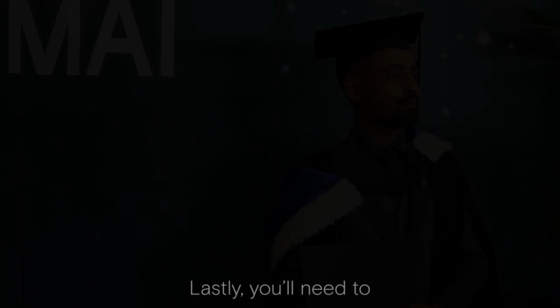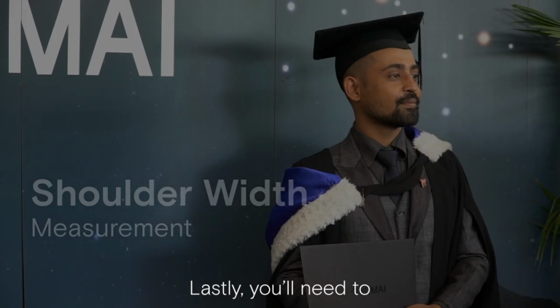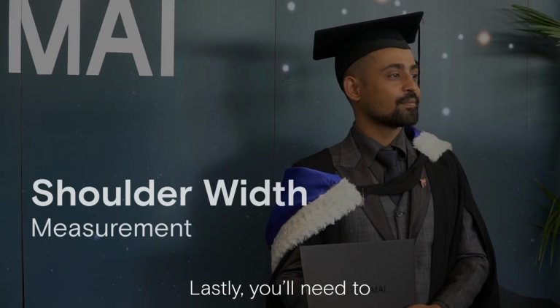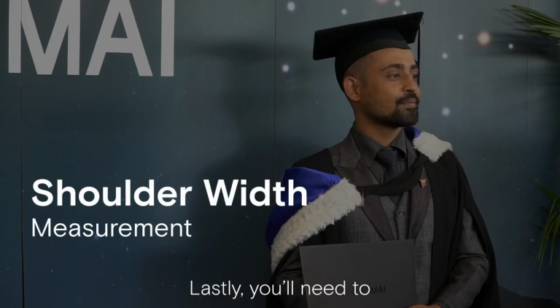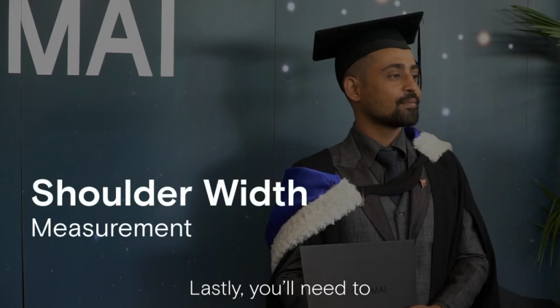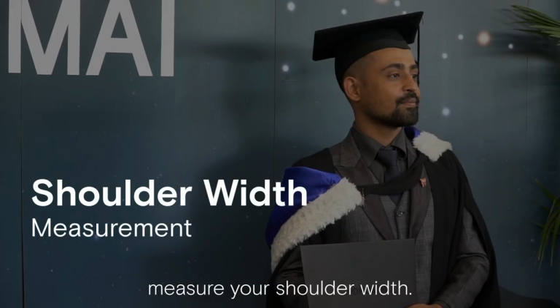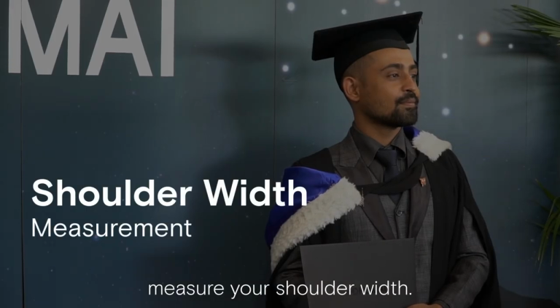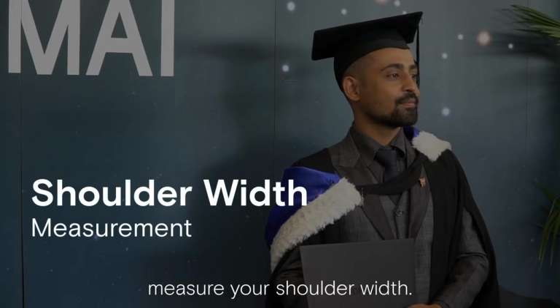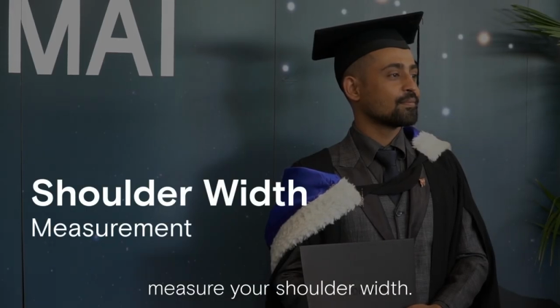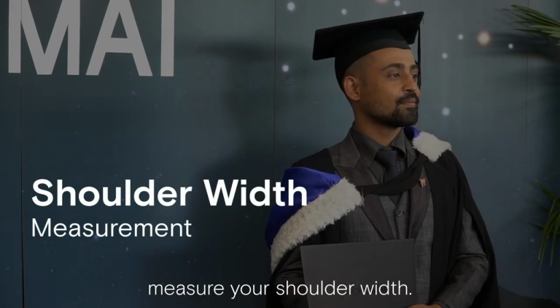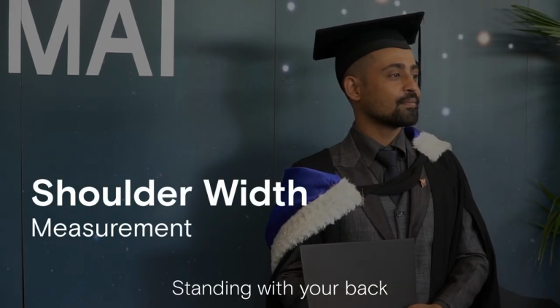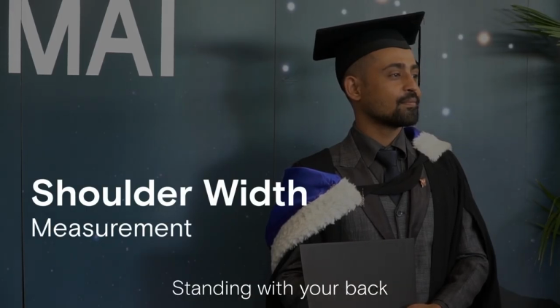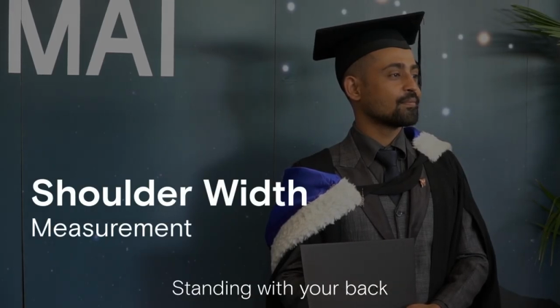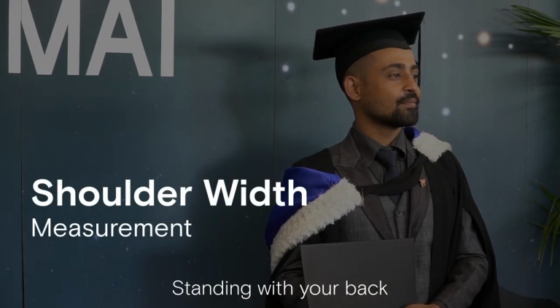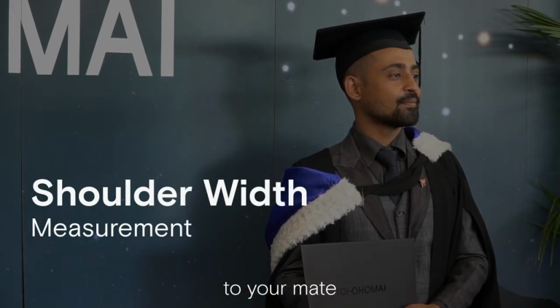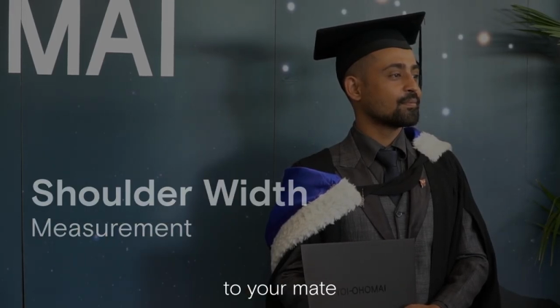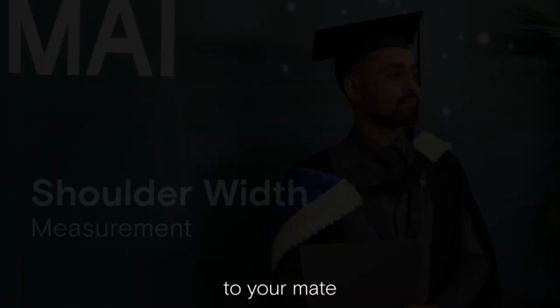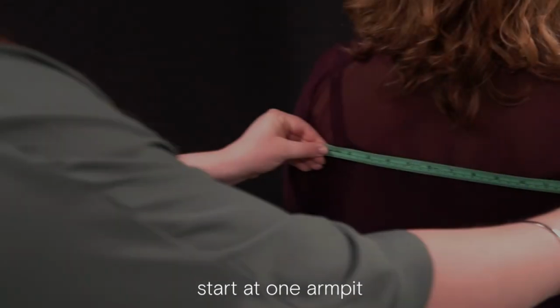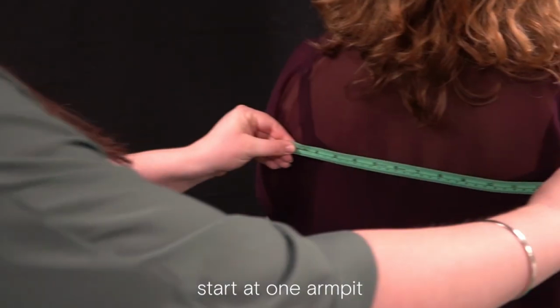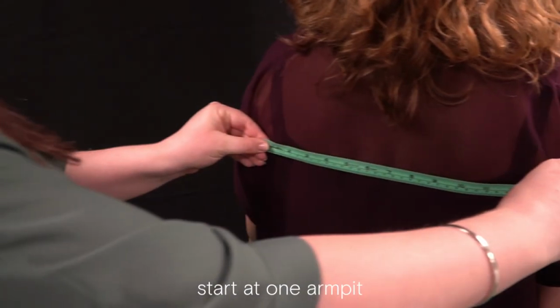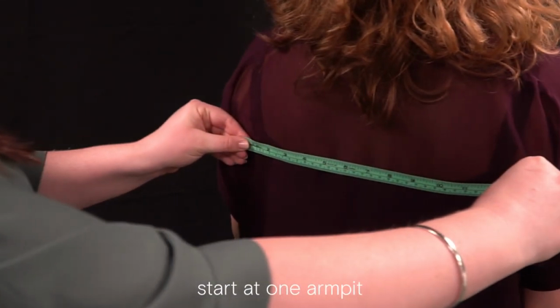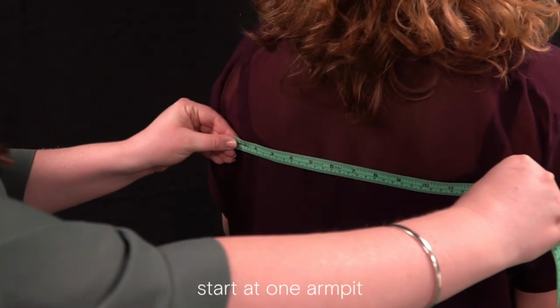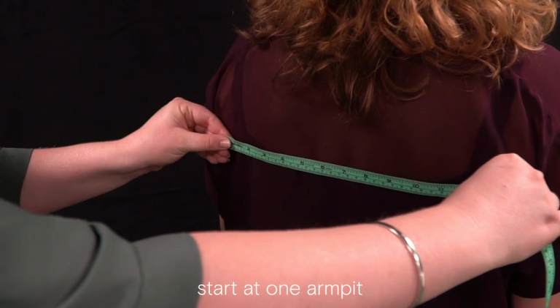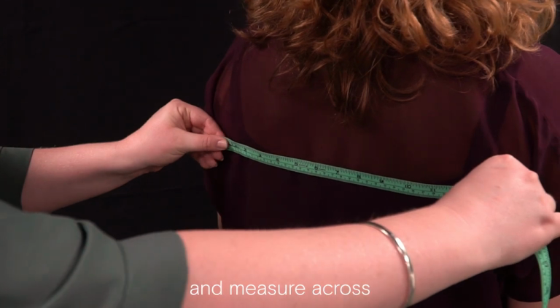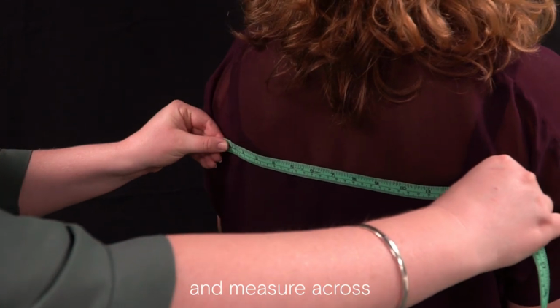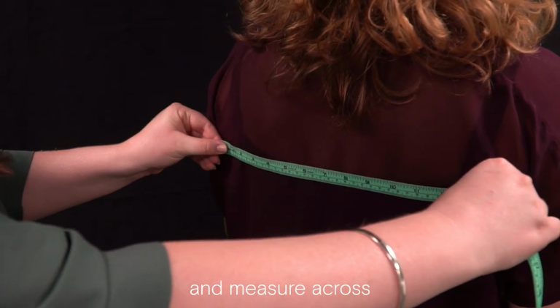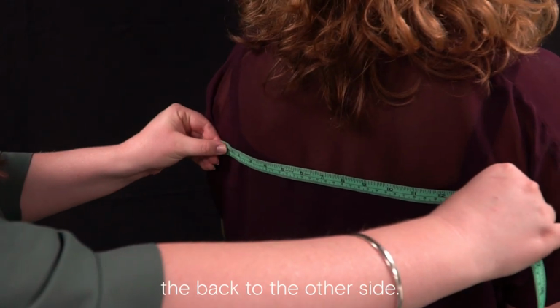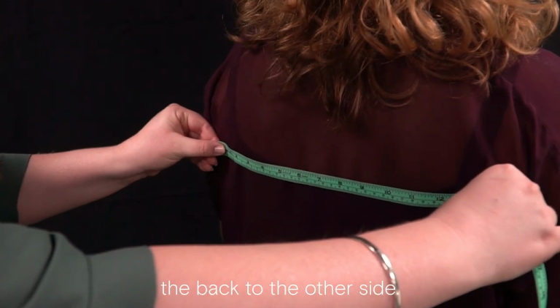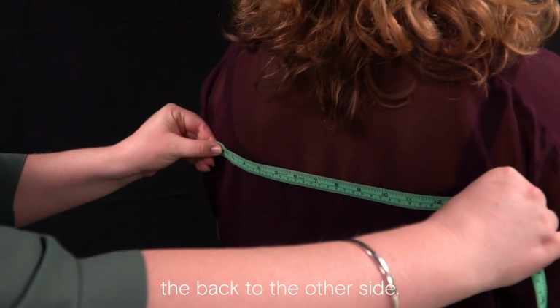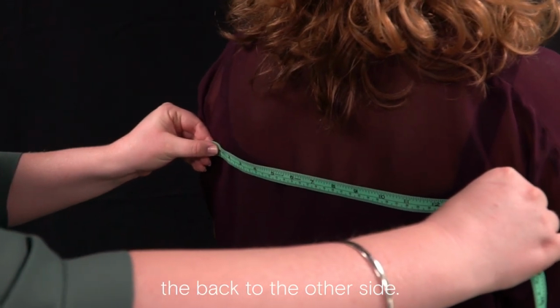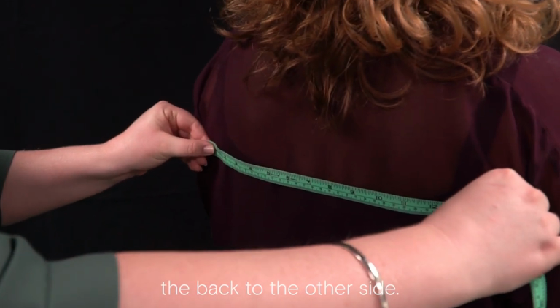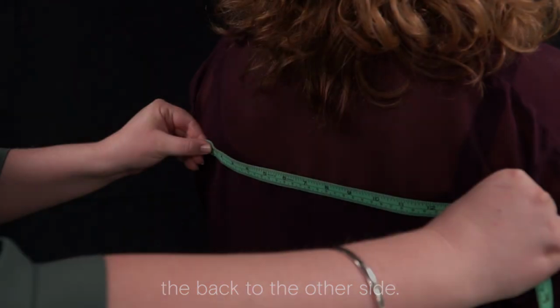Lastly, you'll need to measure your shoulder width. Standing with your back to your mate, start at one armpit and measure across the back to the other side.